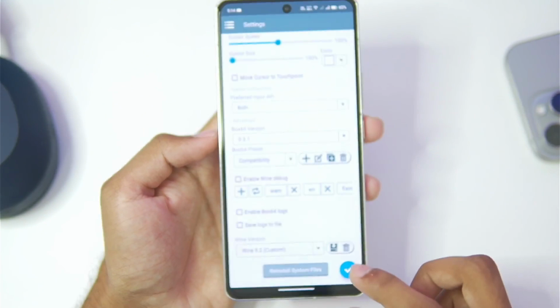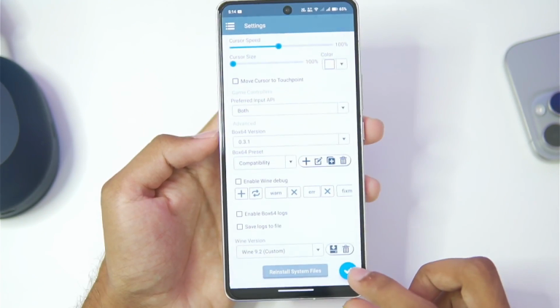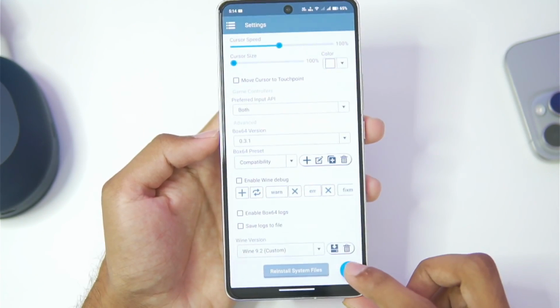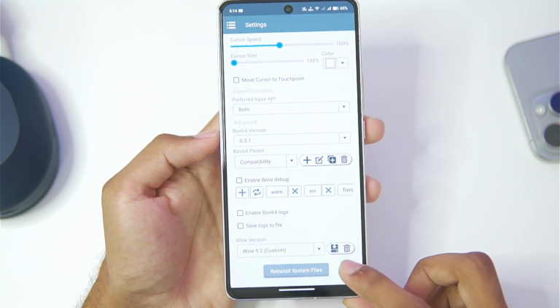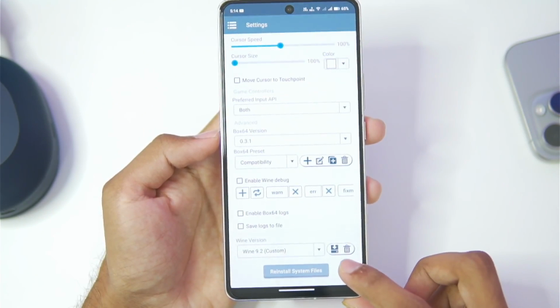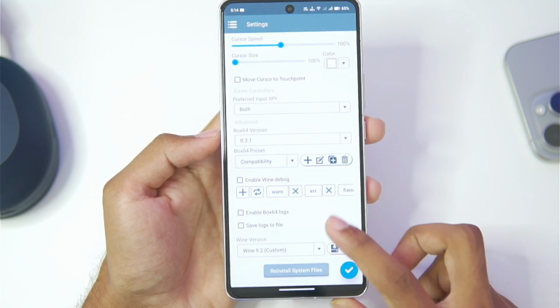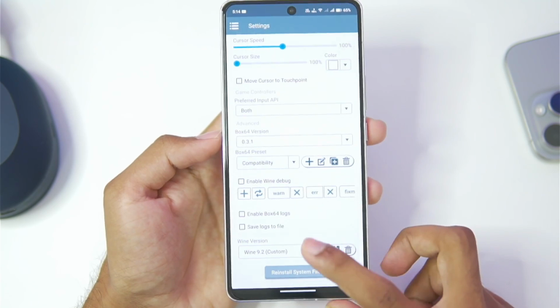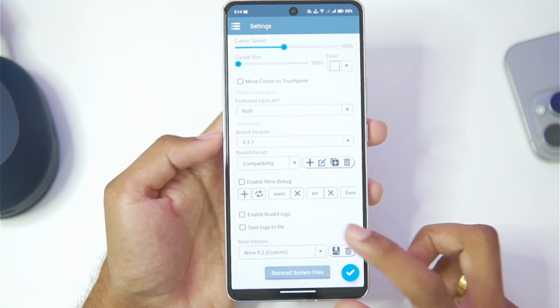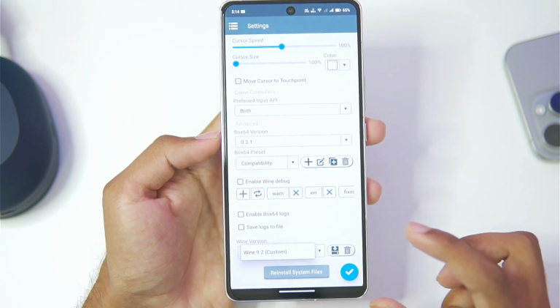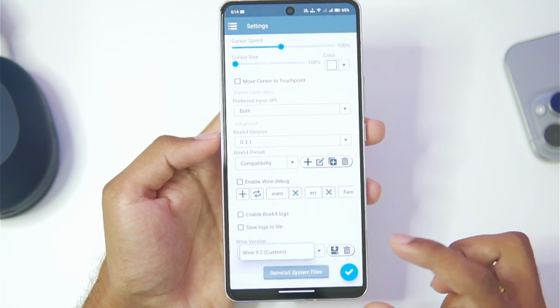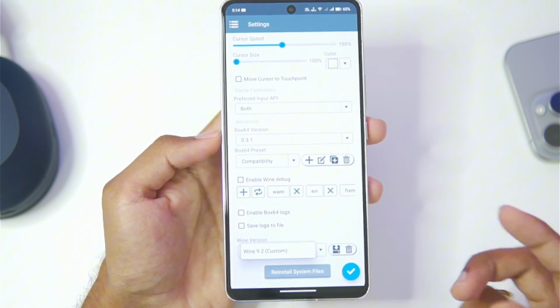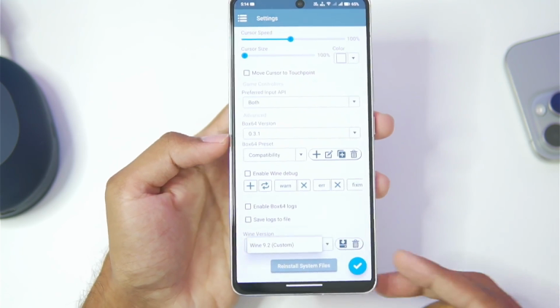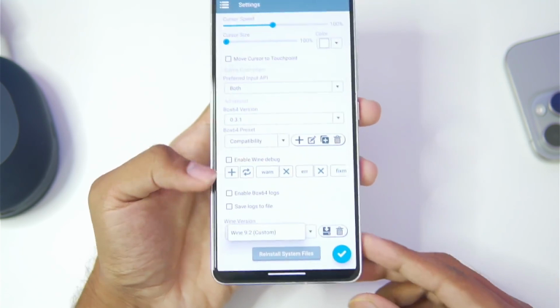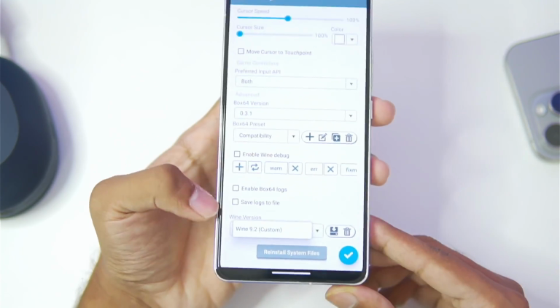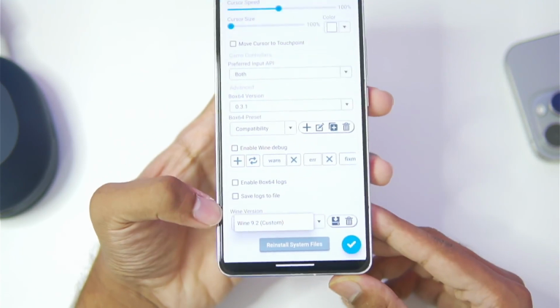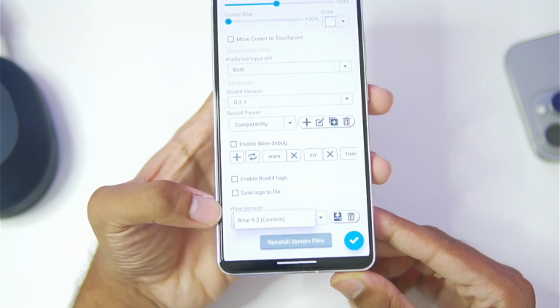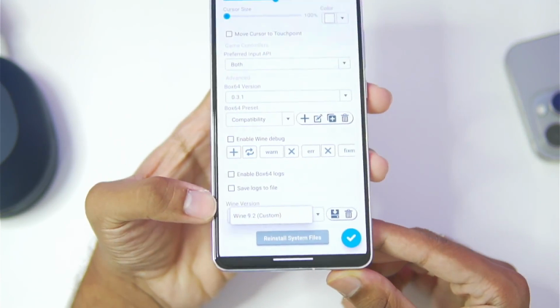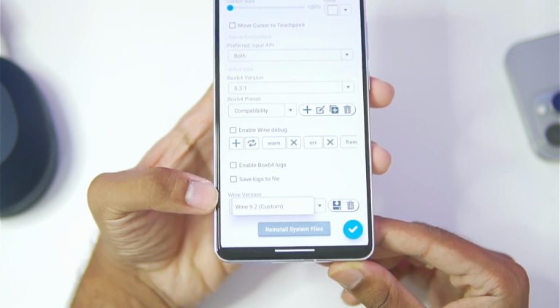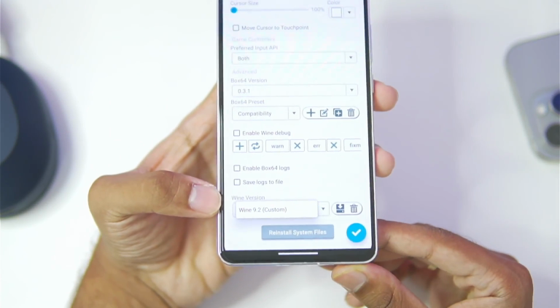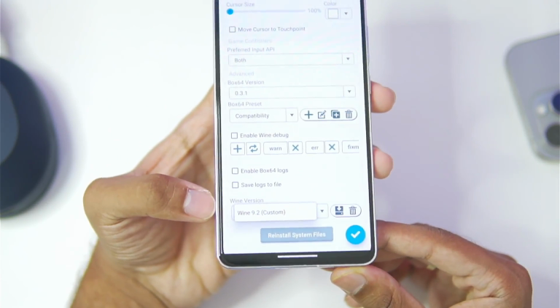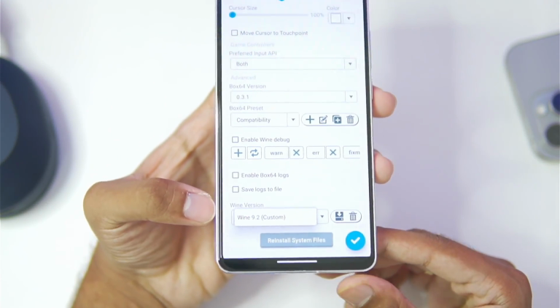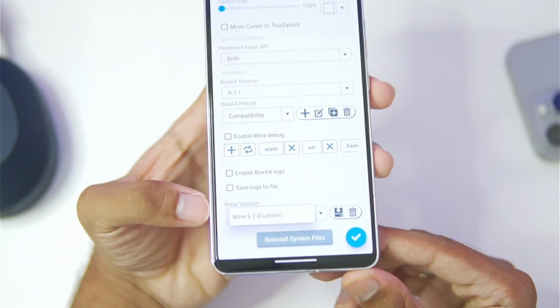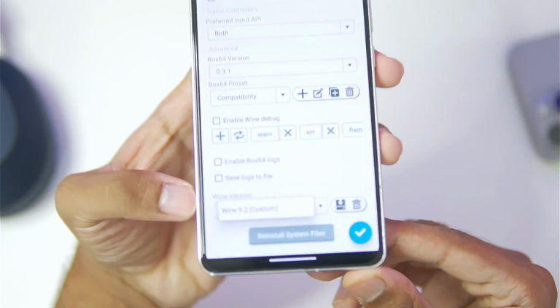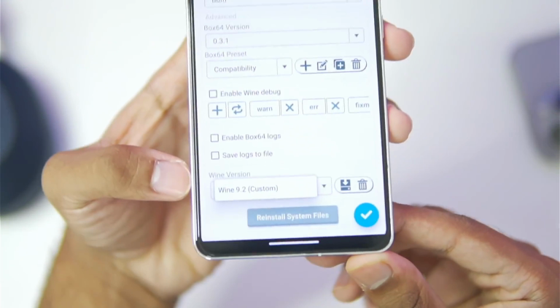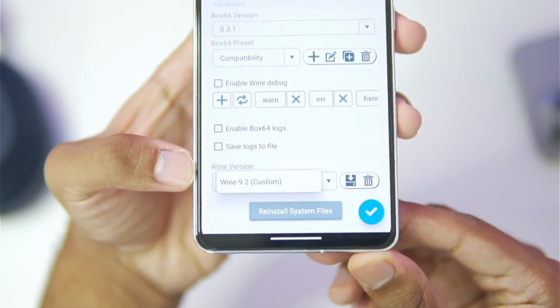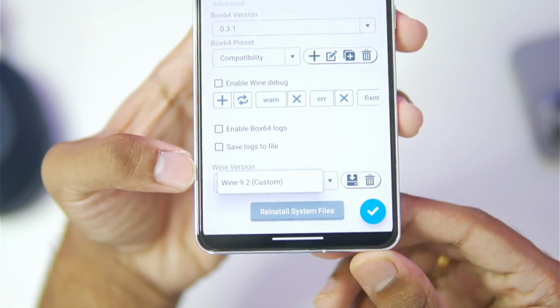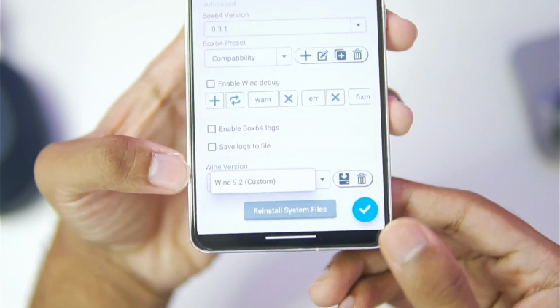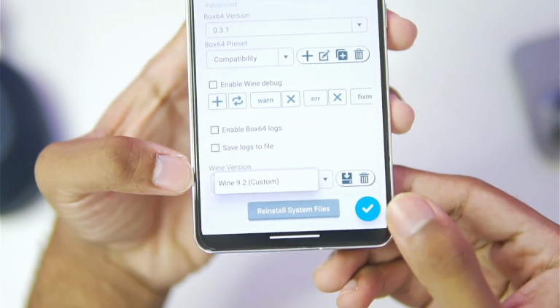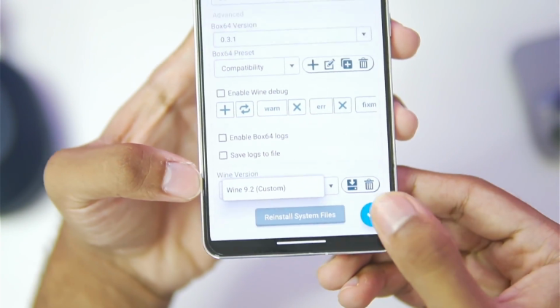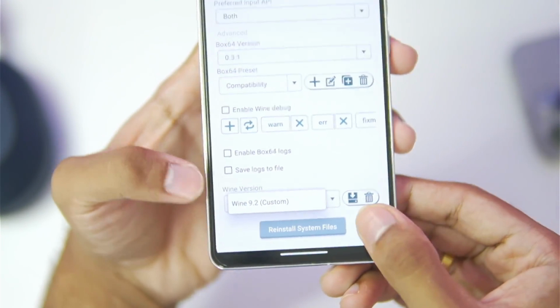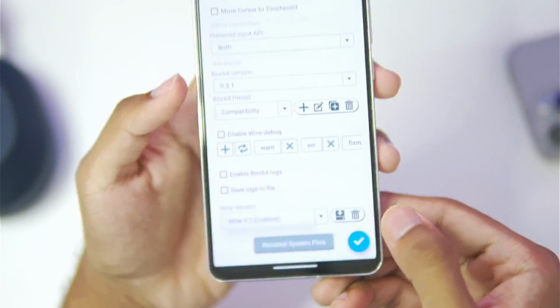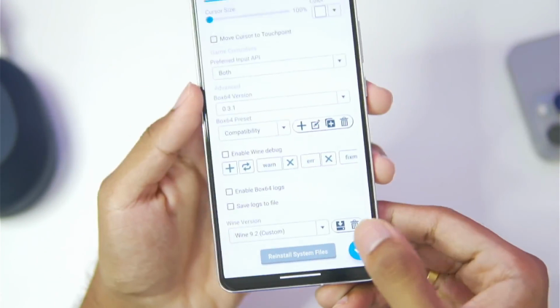Afterwards, we'll tap on the Wine version — there is only one Wine available, which is Wine 9.2.